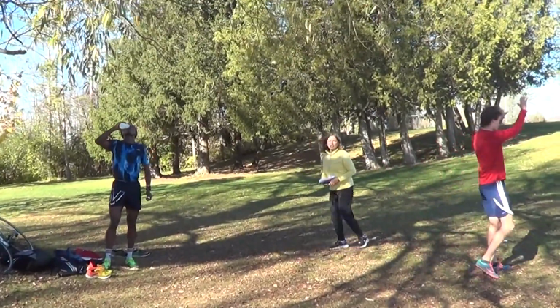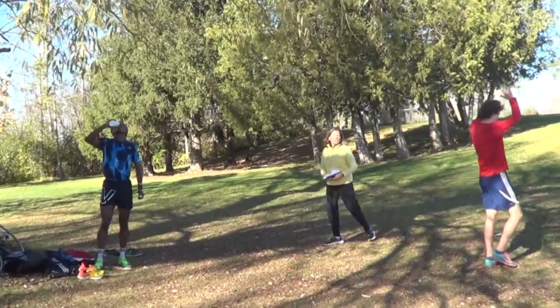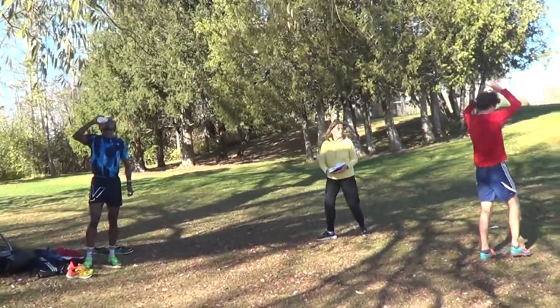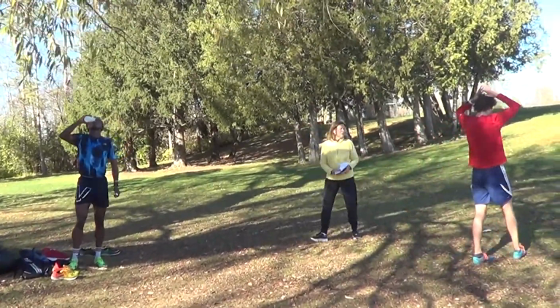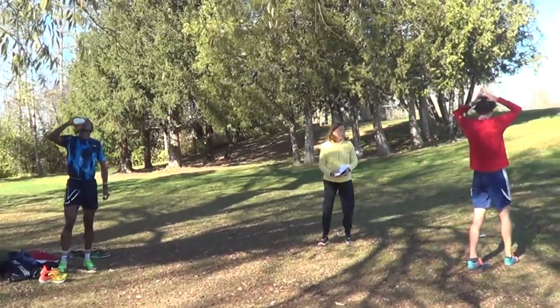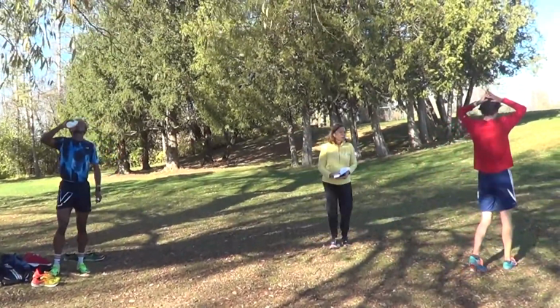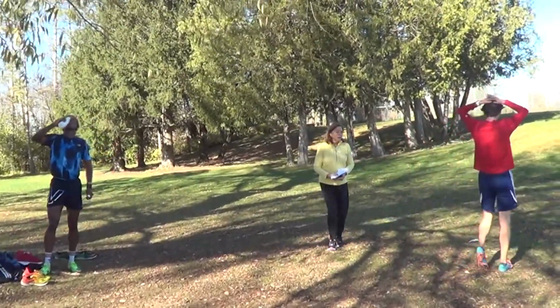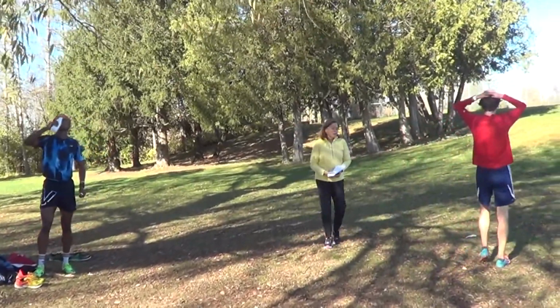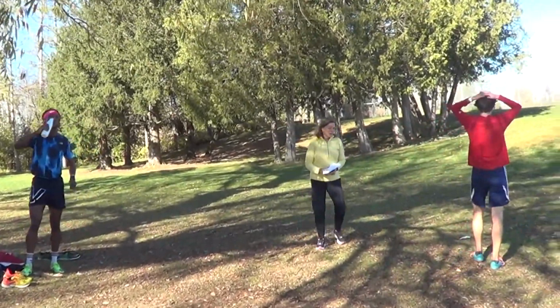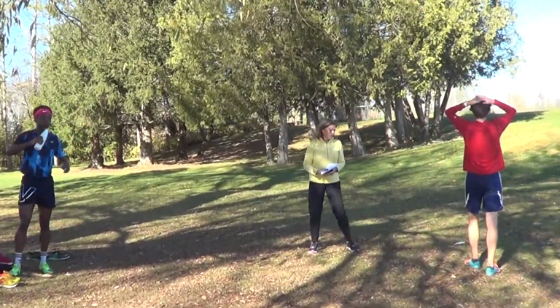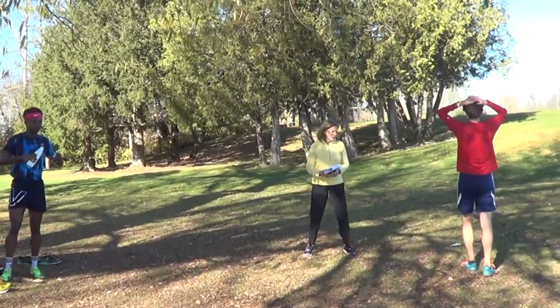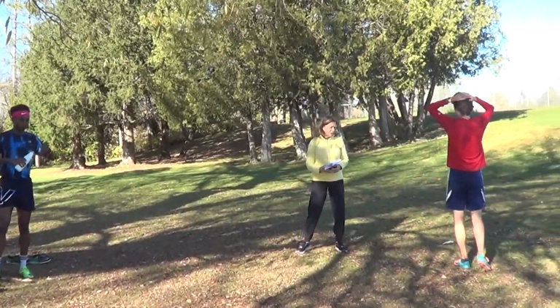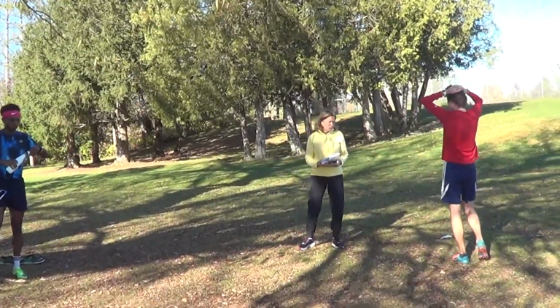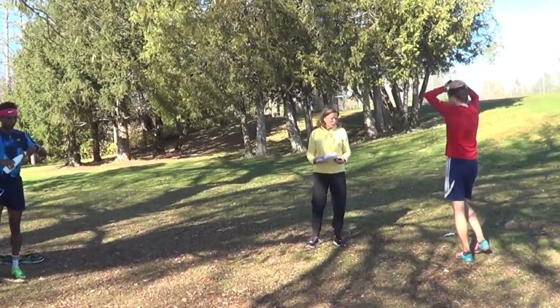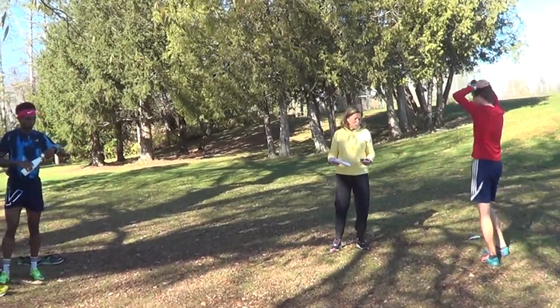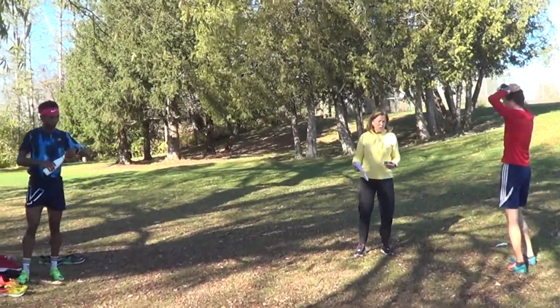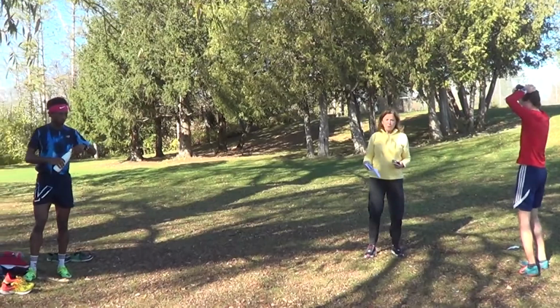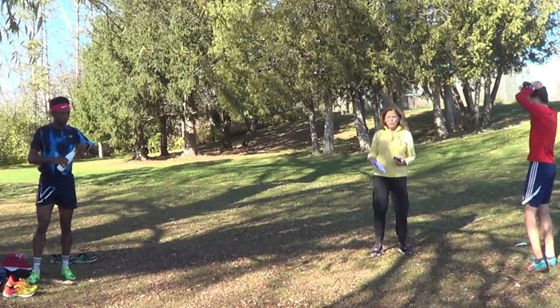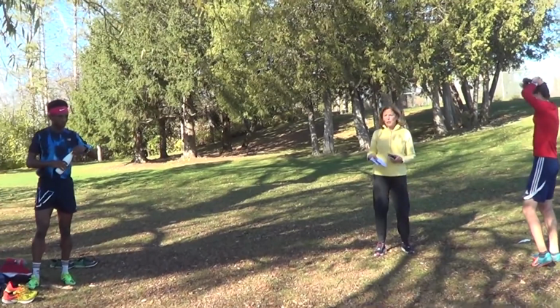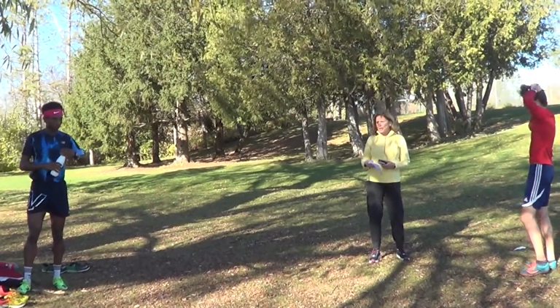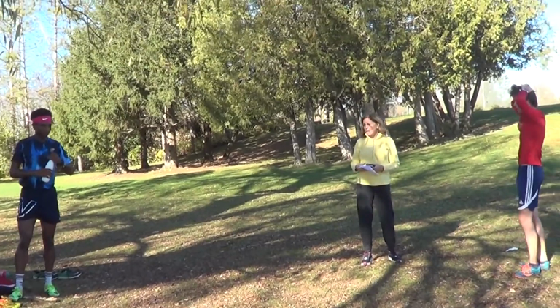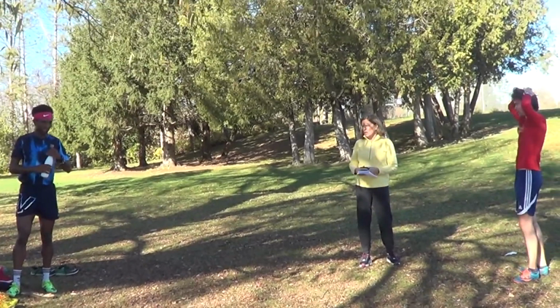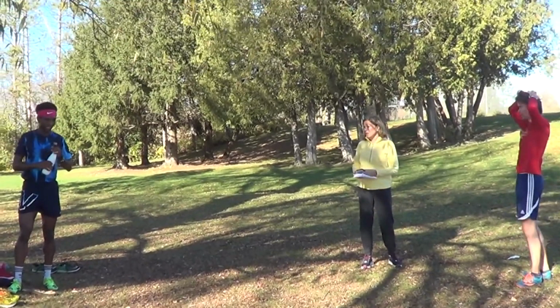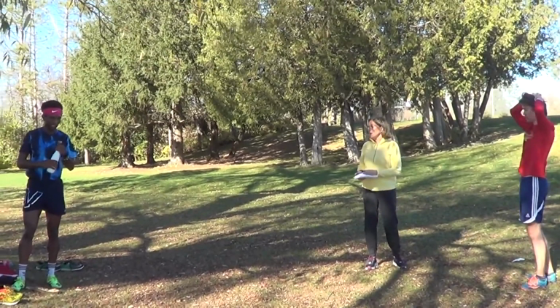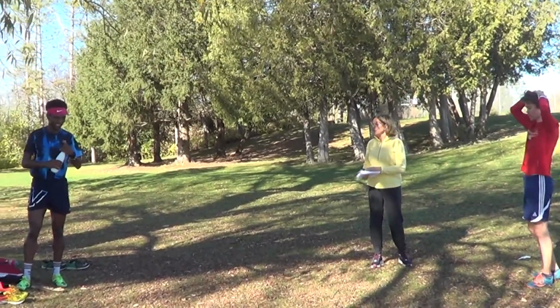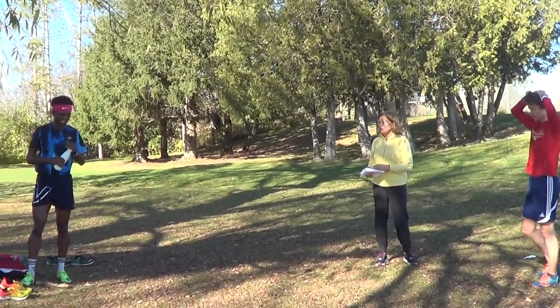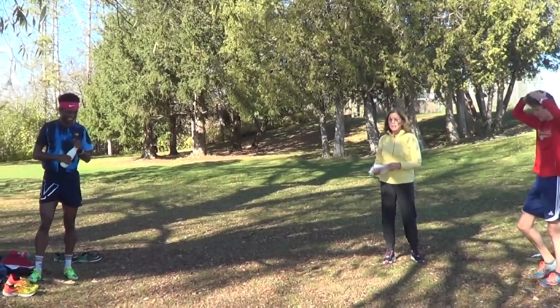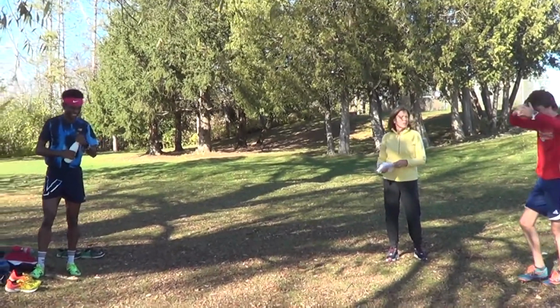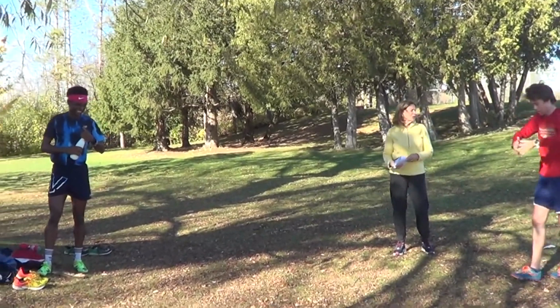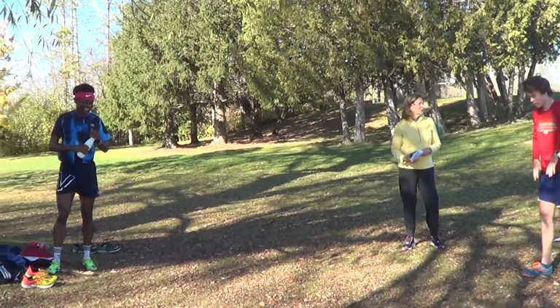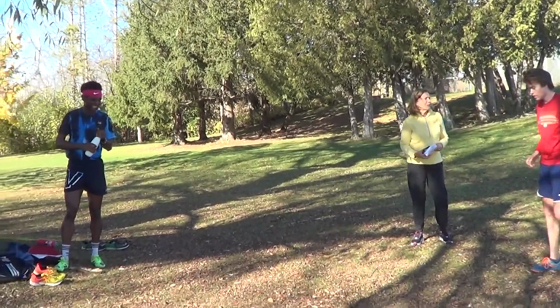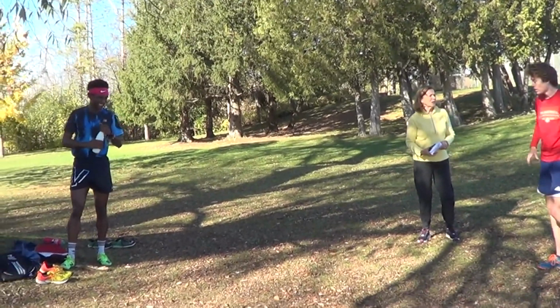Guys, let's take four minutes, and then we'll finish off with a K with a cutdown on the flat.